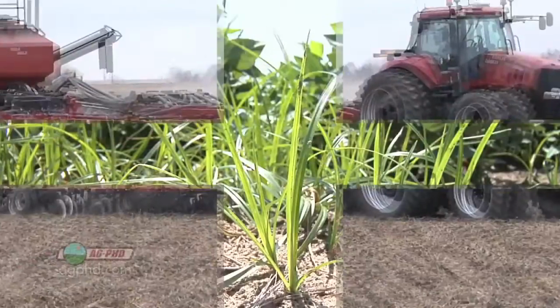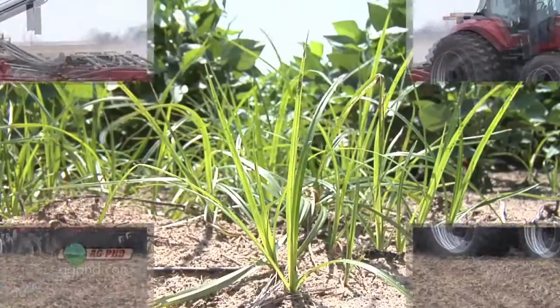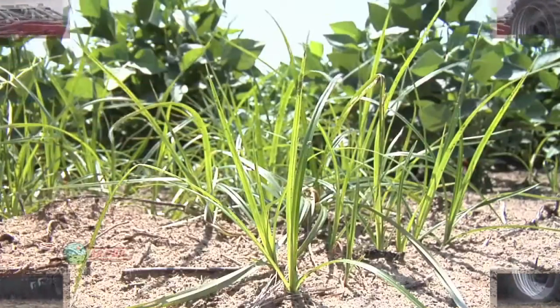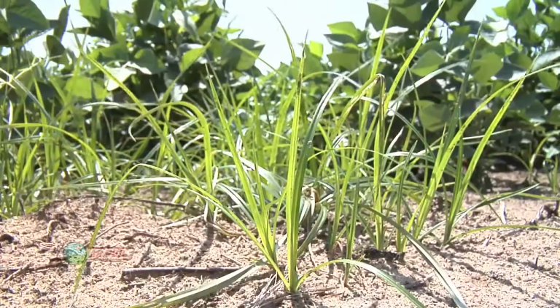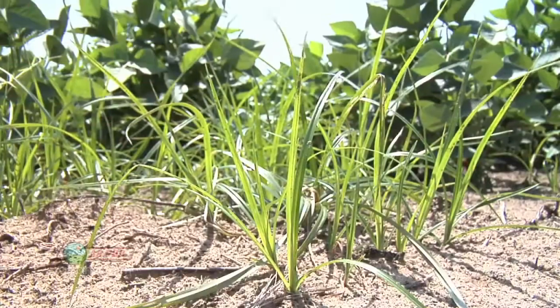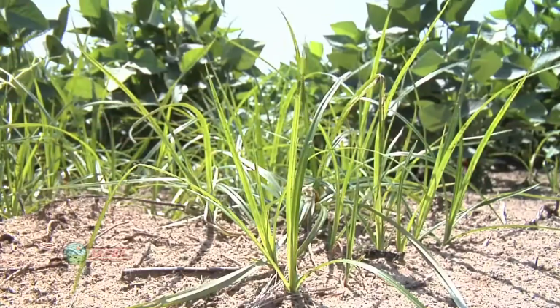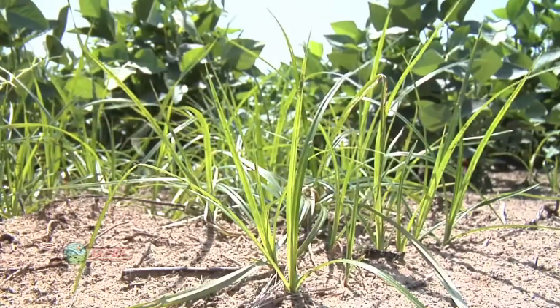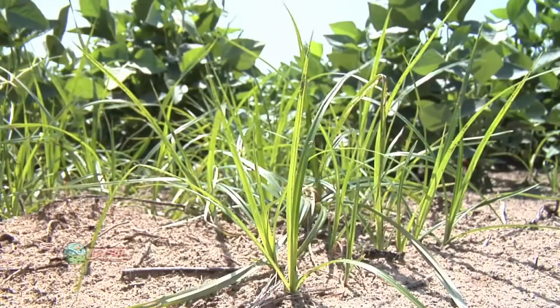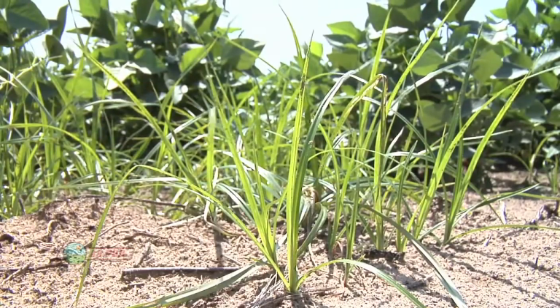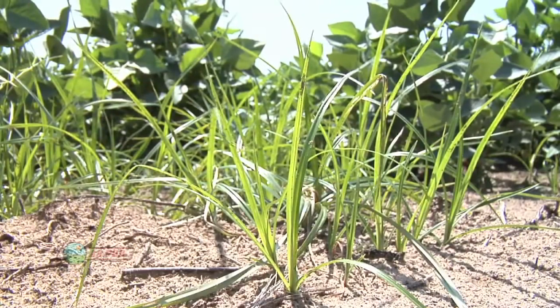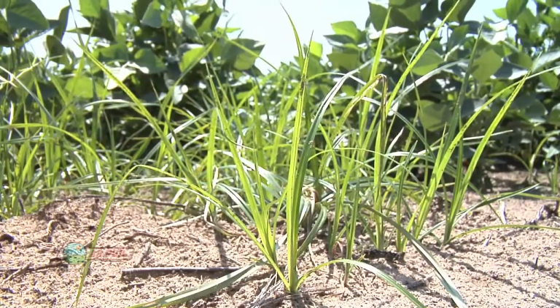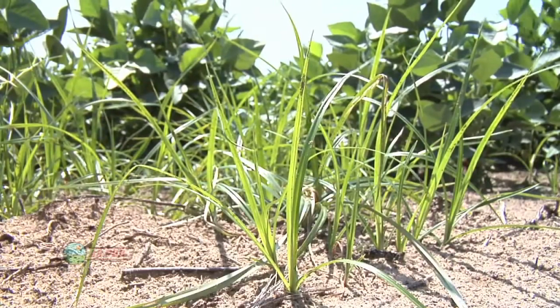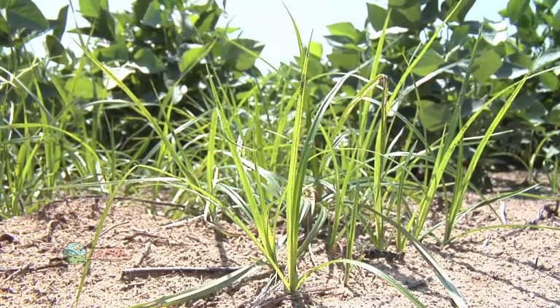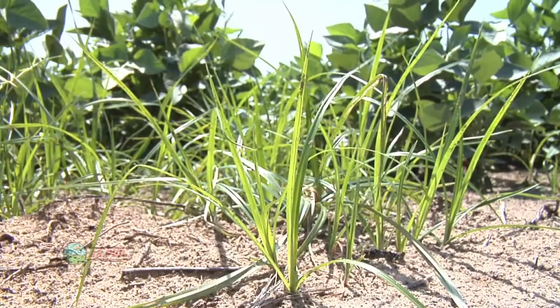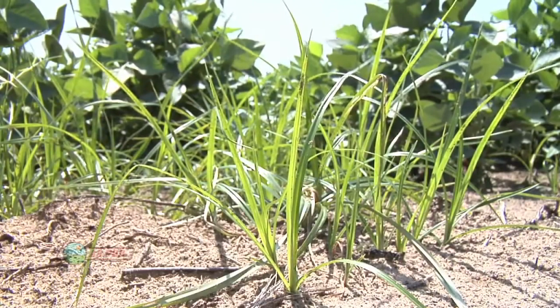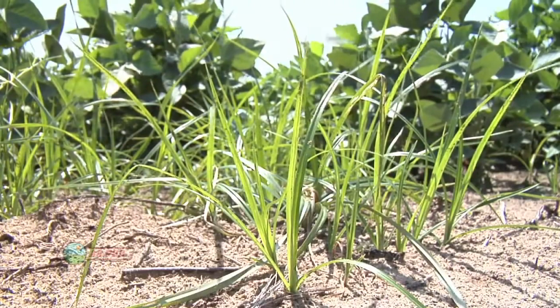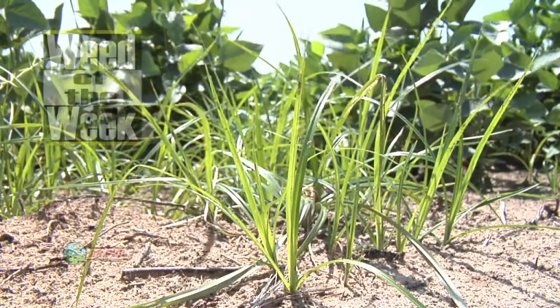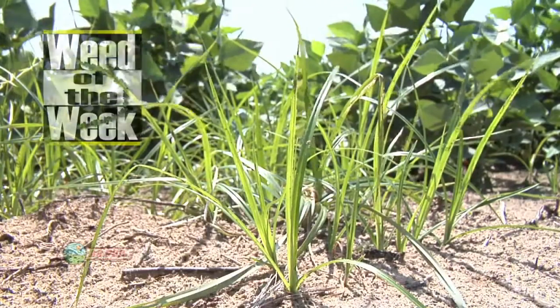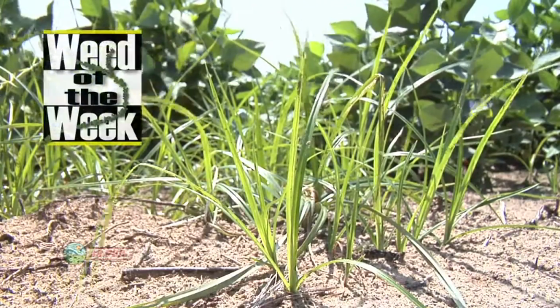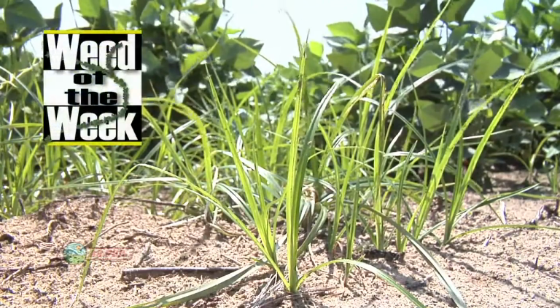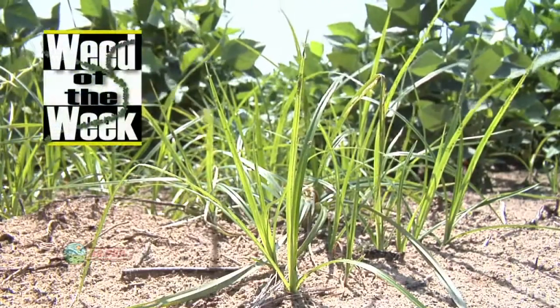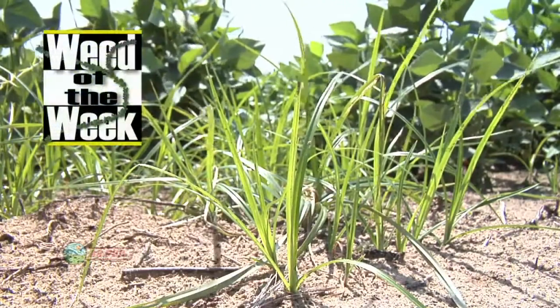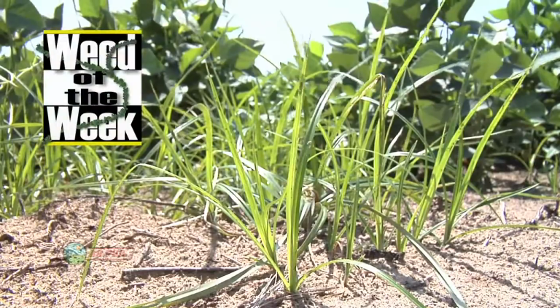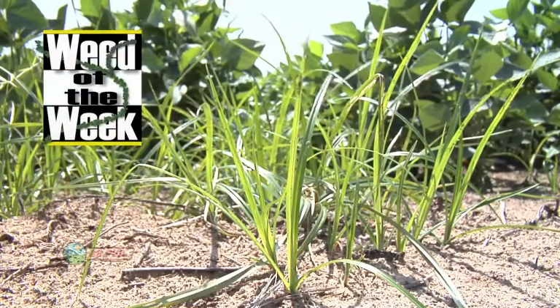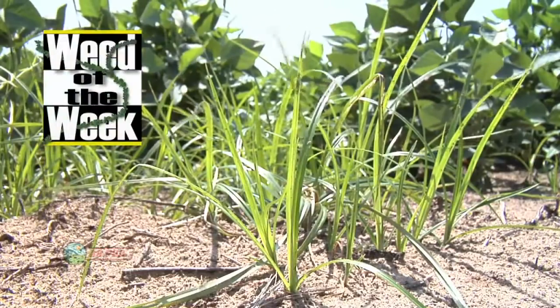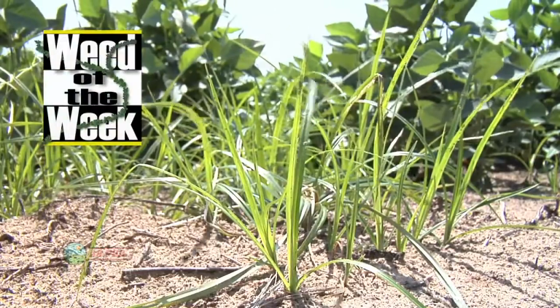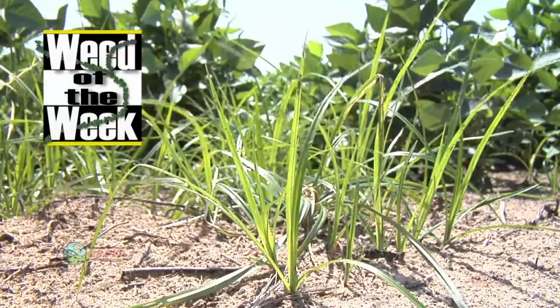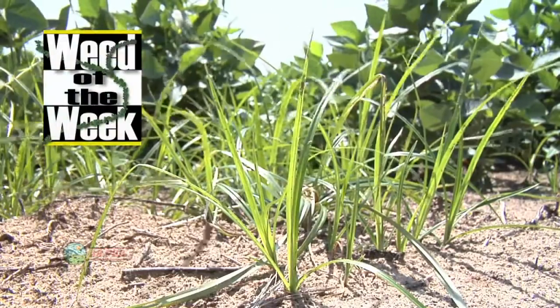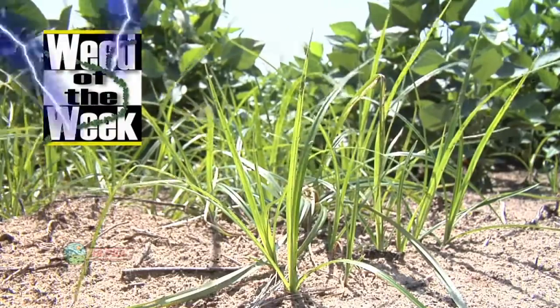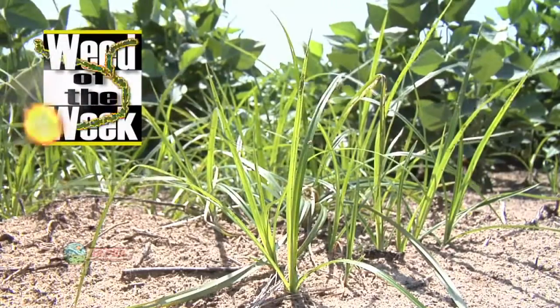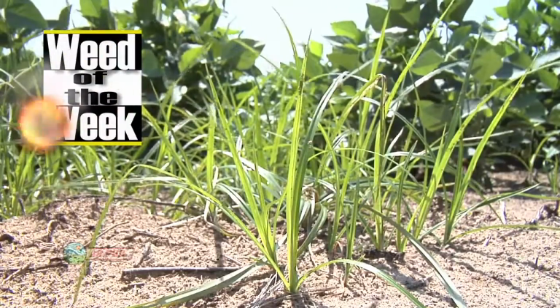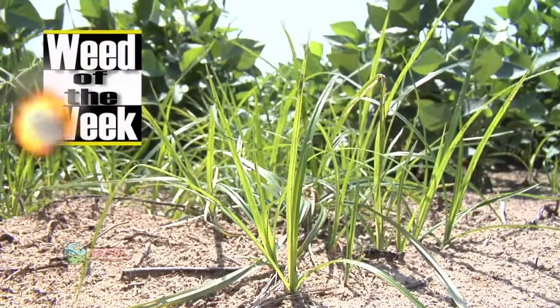Another thing that will make you more money is if you can control our Weed of the Week — we'll tell you how to do it on your farm coming up next.